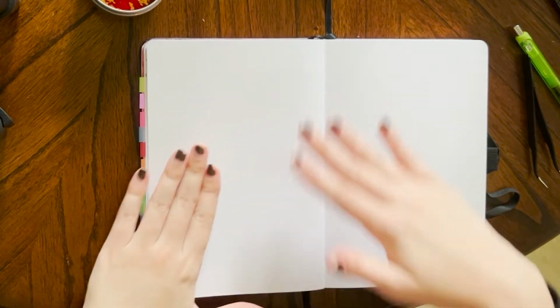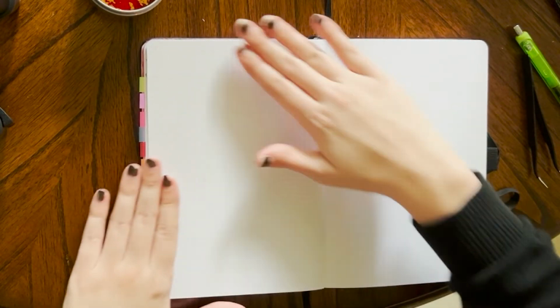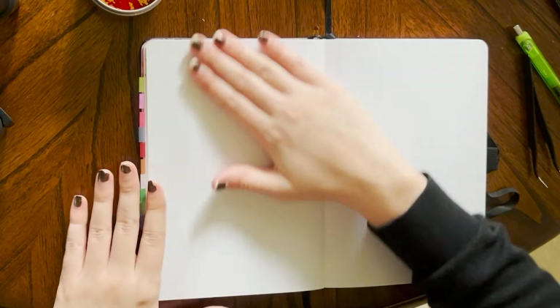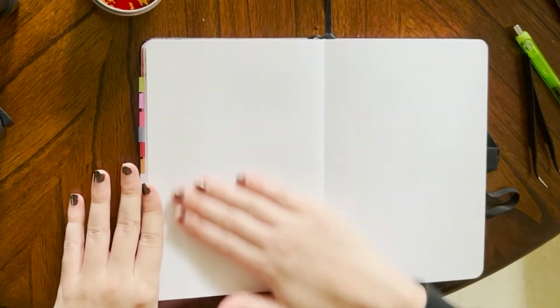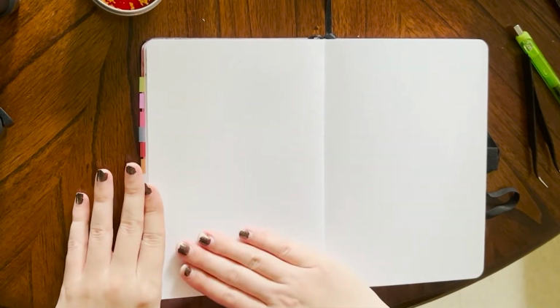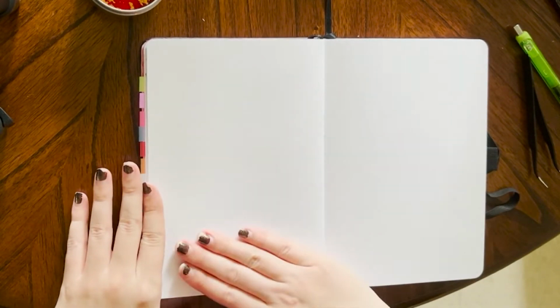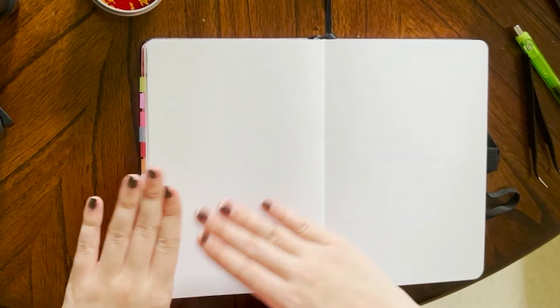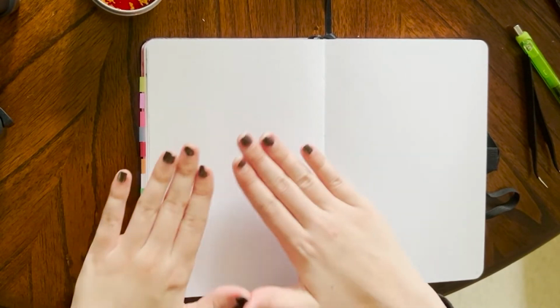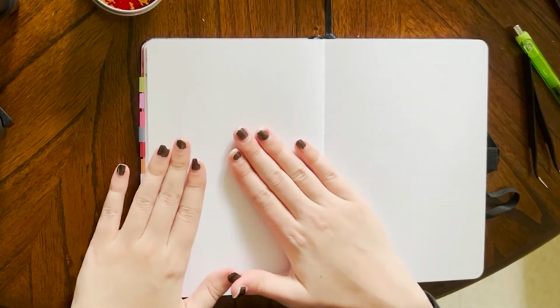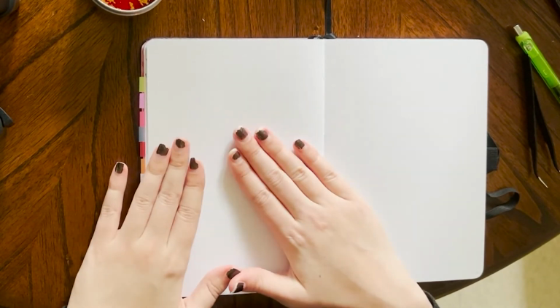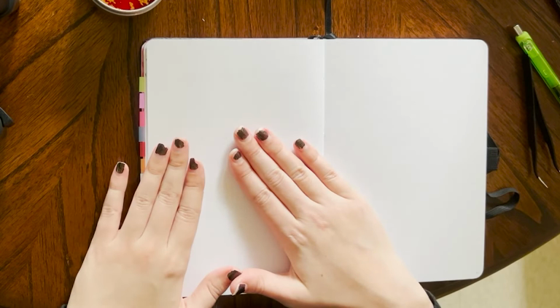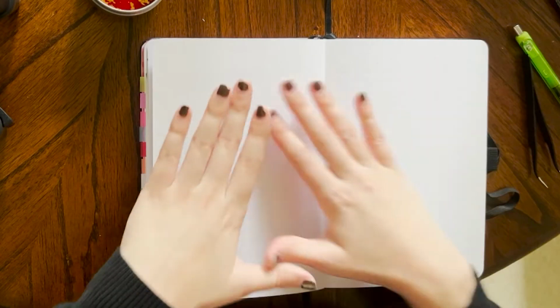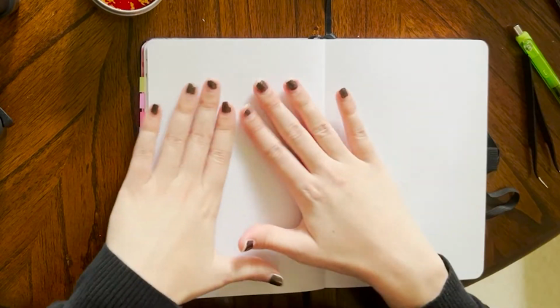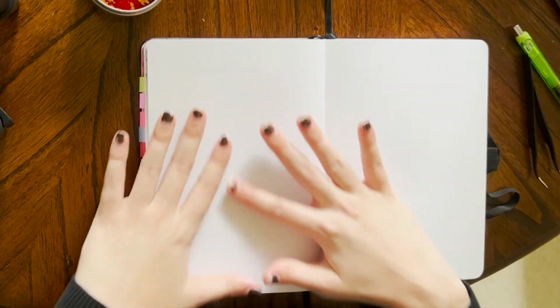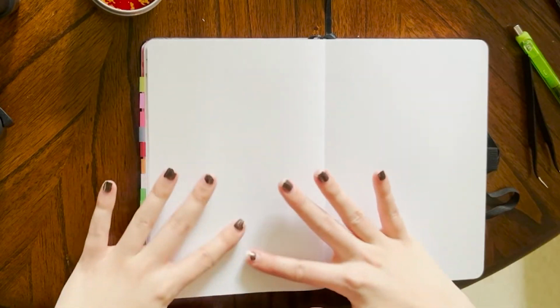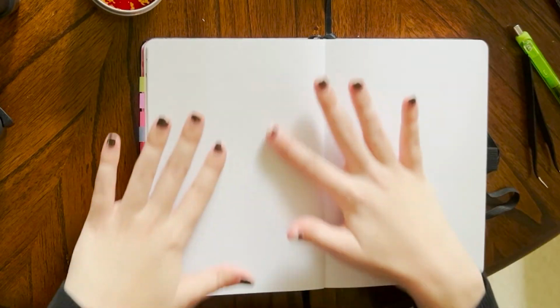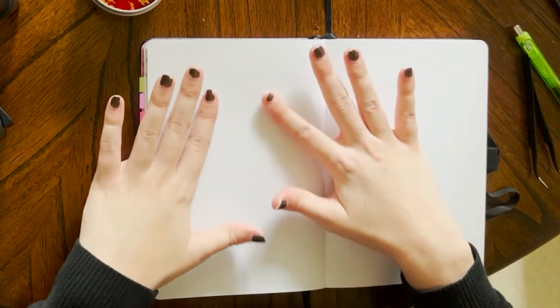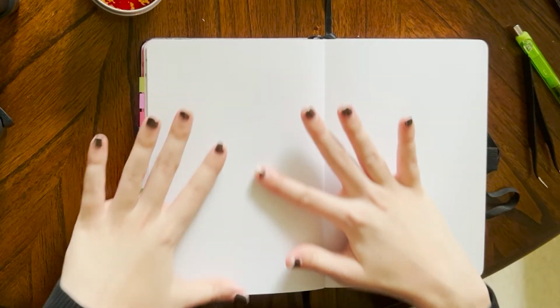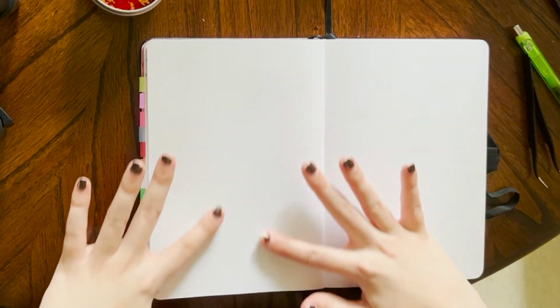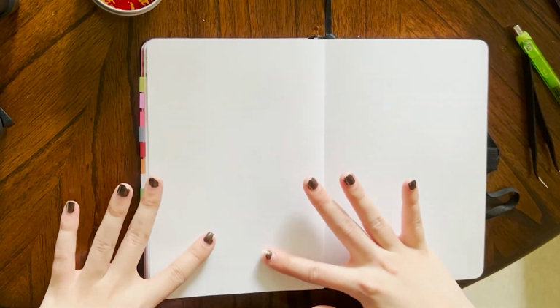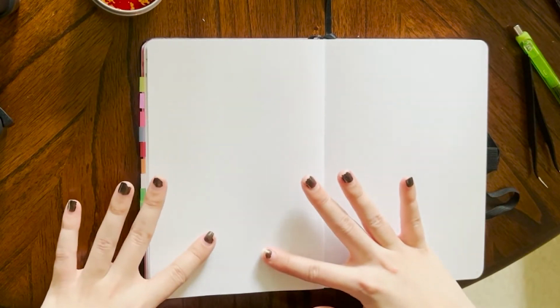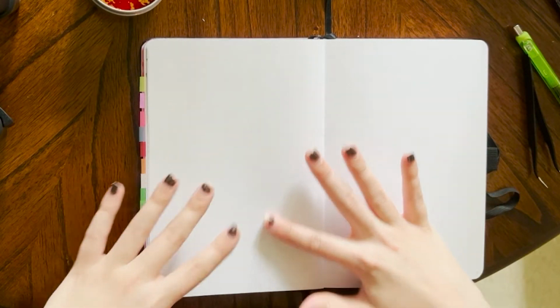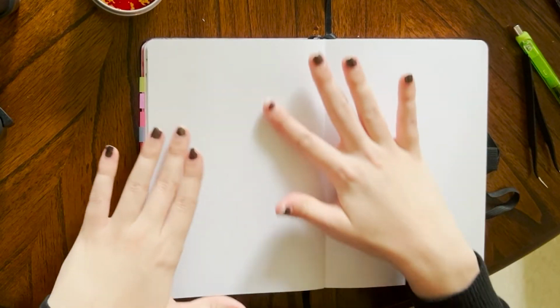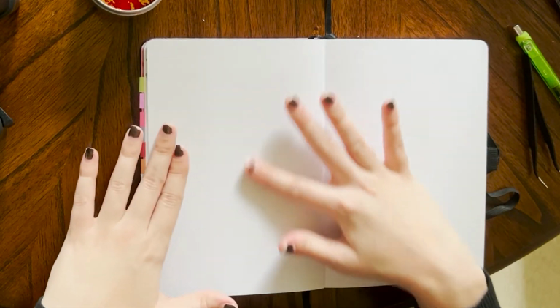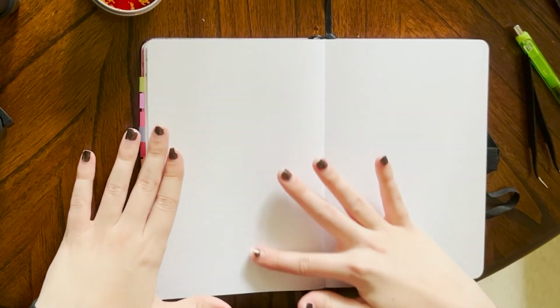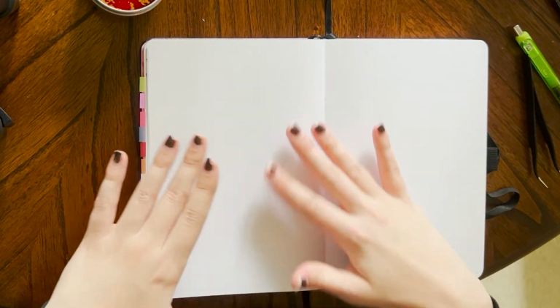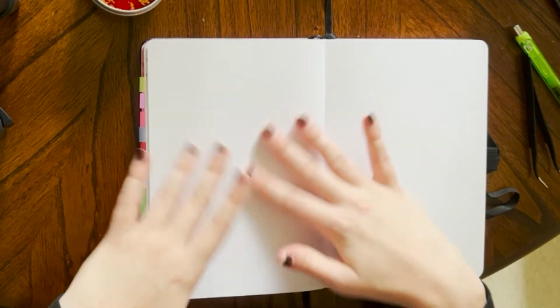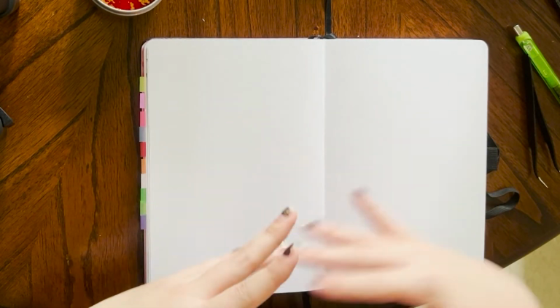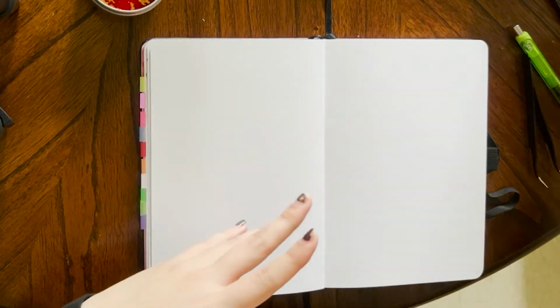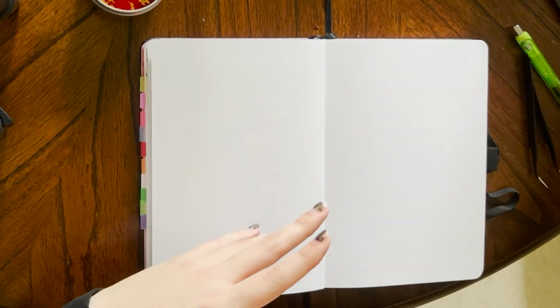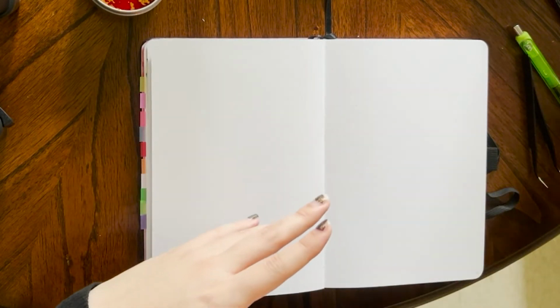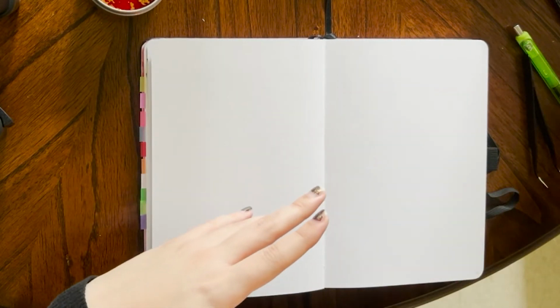Next I want to just have my TBR down here. I know this is going to just be a list of 12 or 13 books.